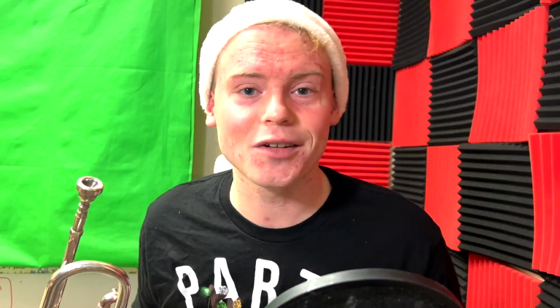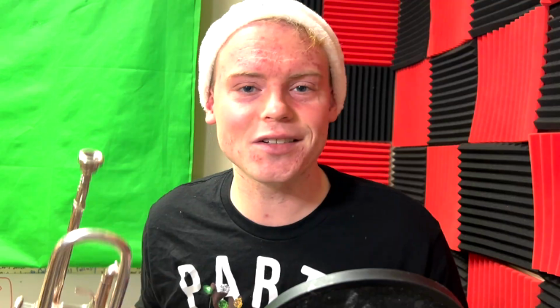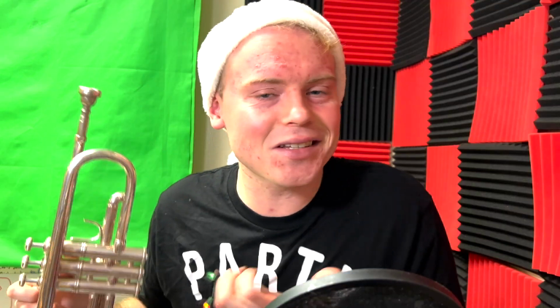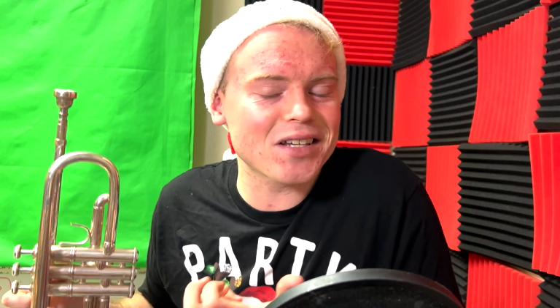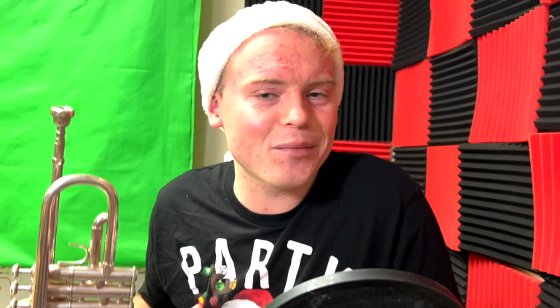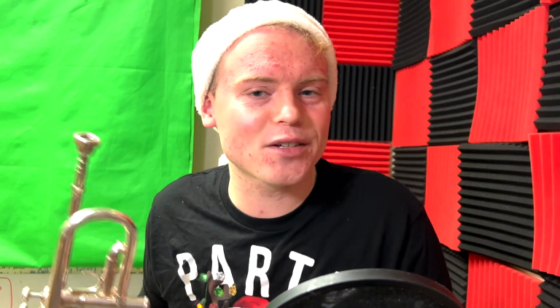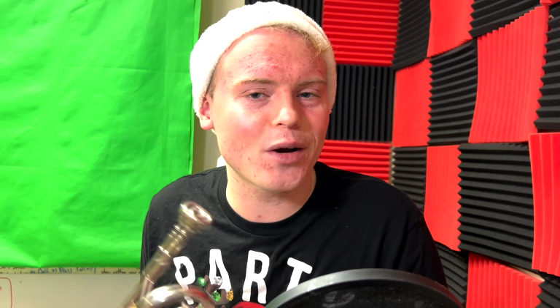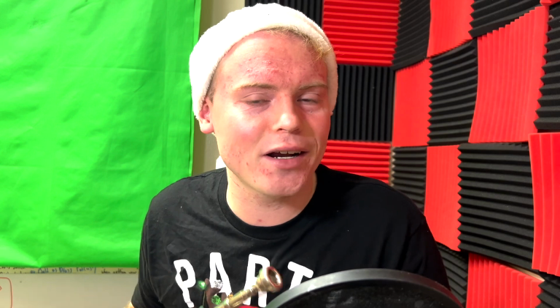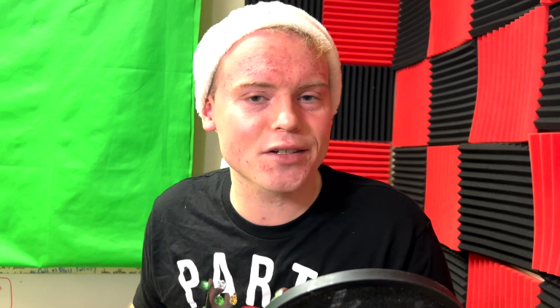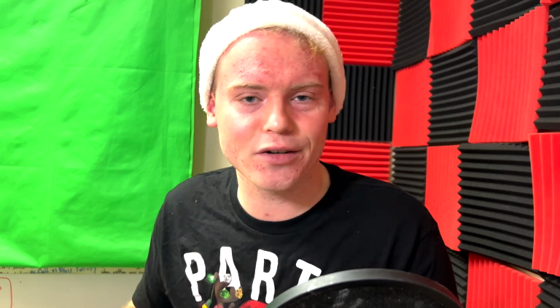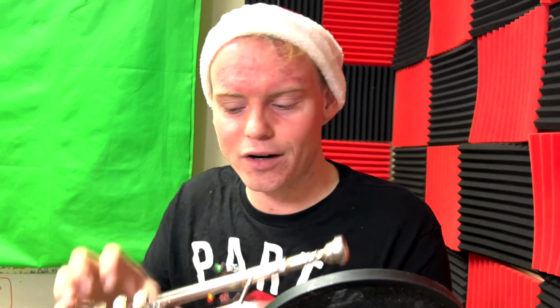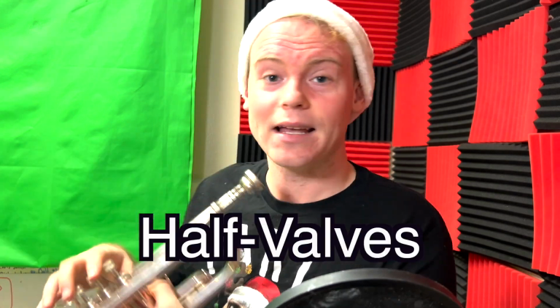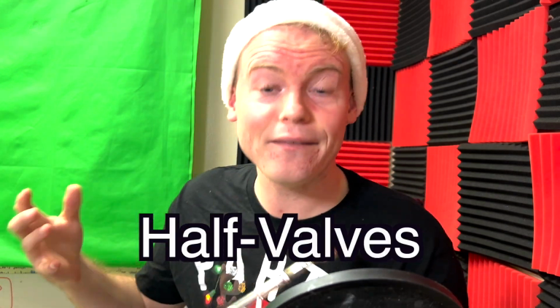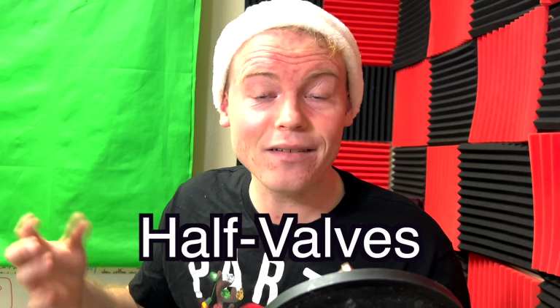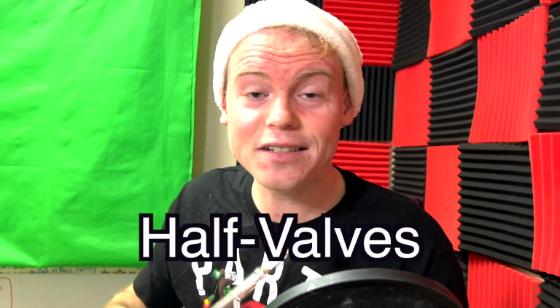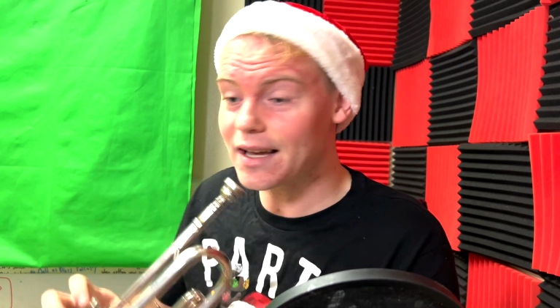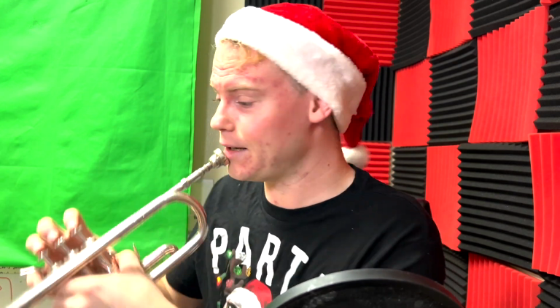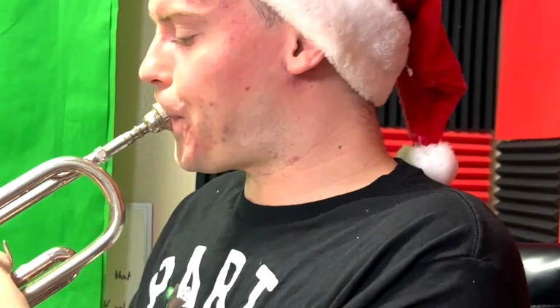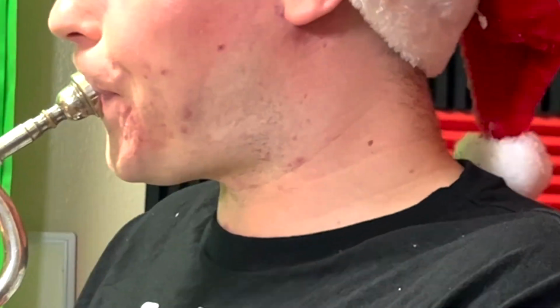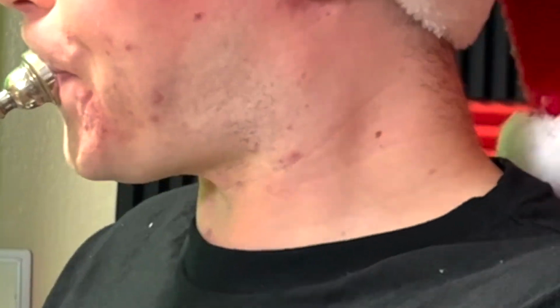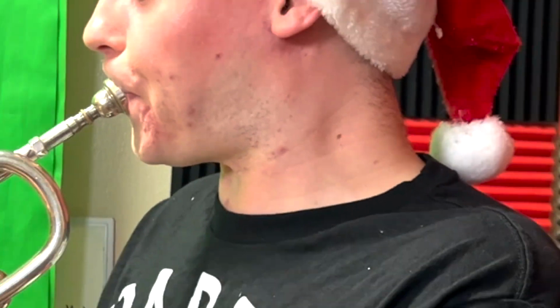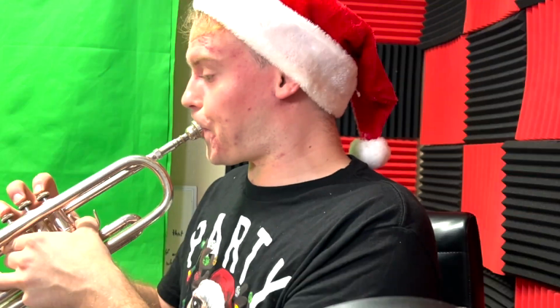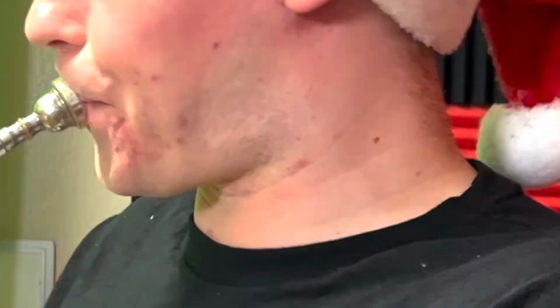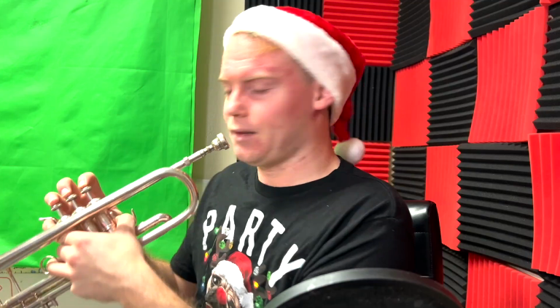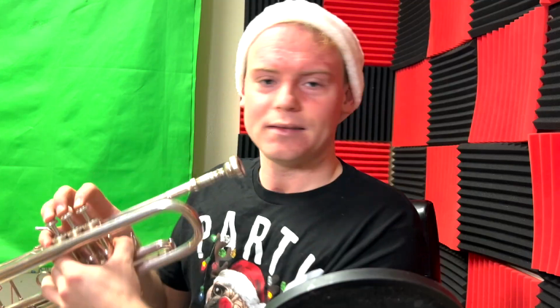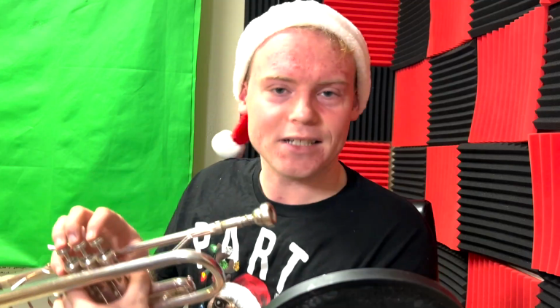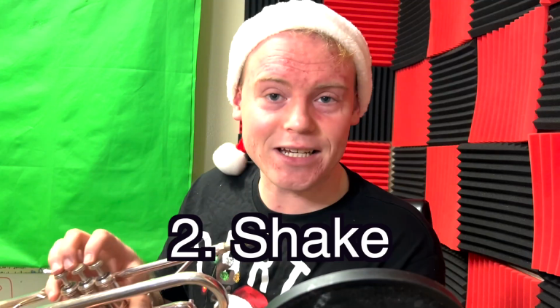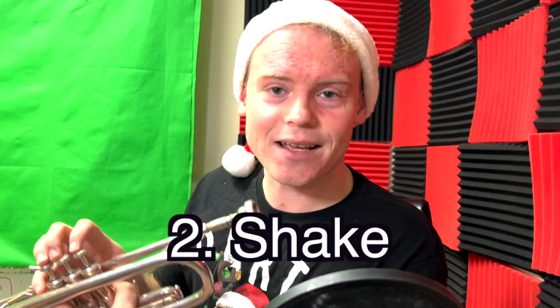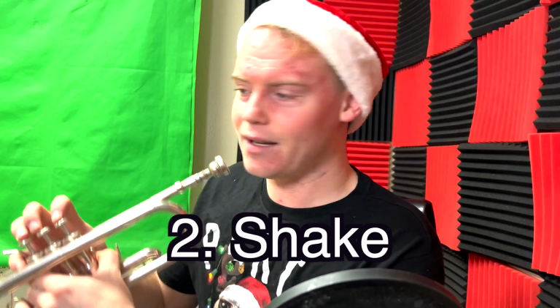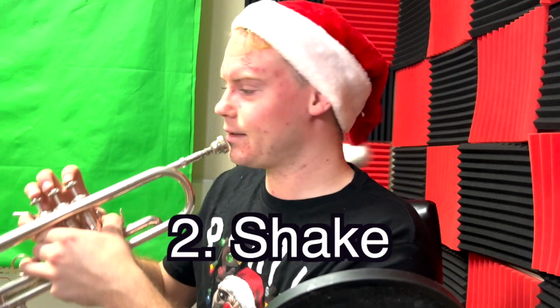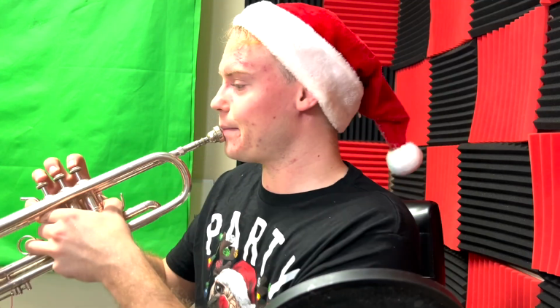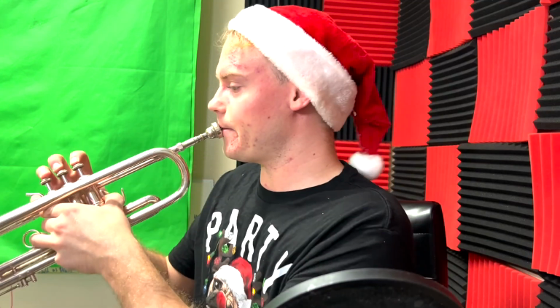So just to summarize where we are so far: half-valve glissando, then shake on top of it.